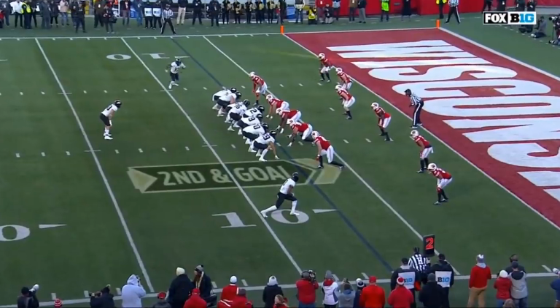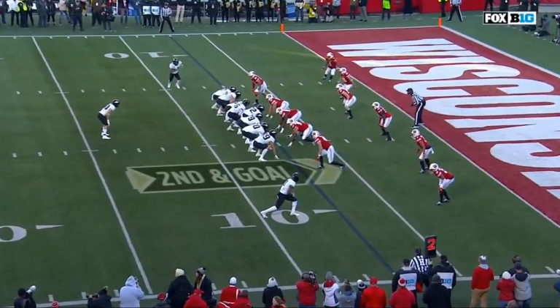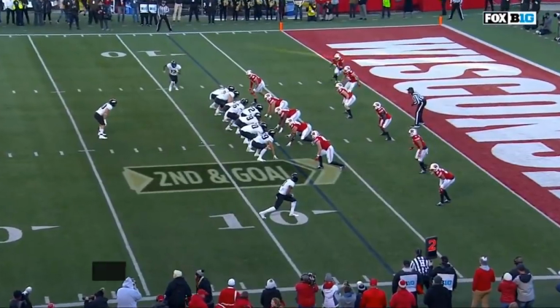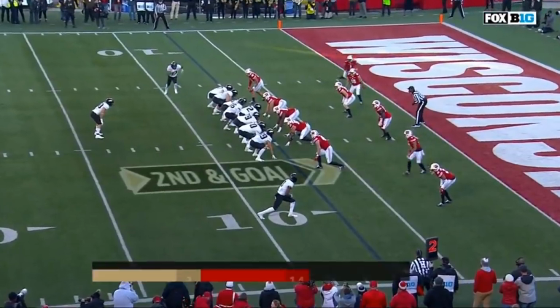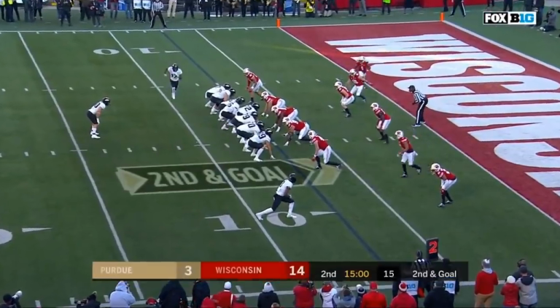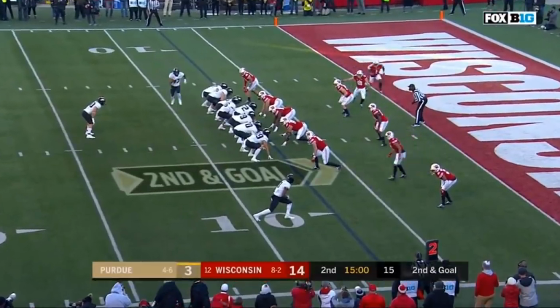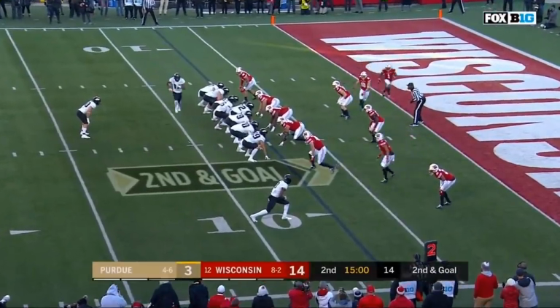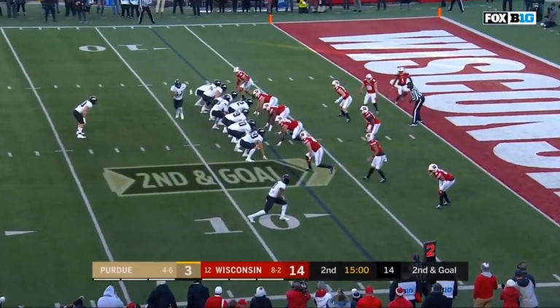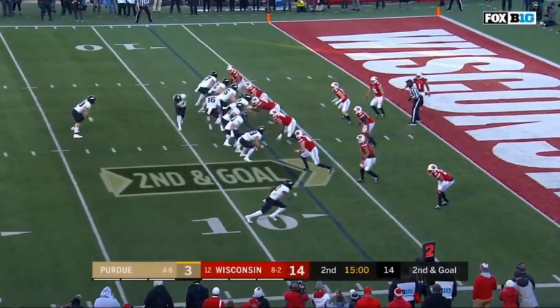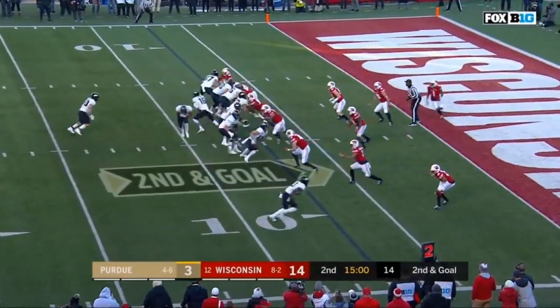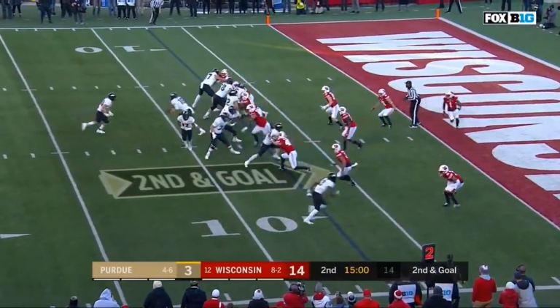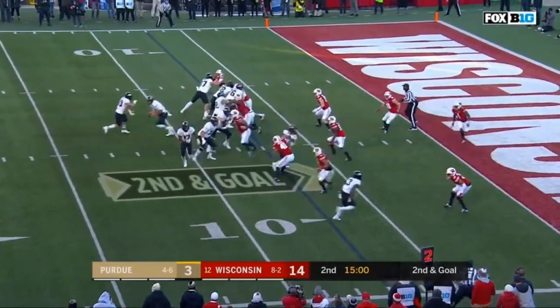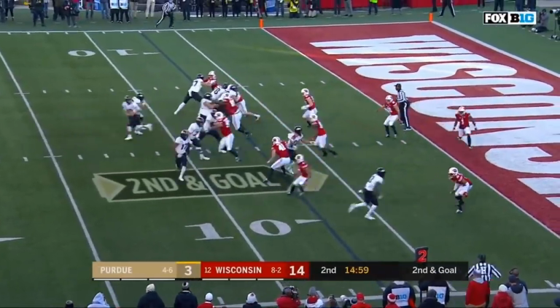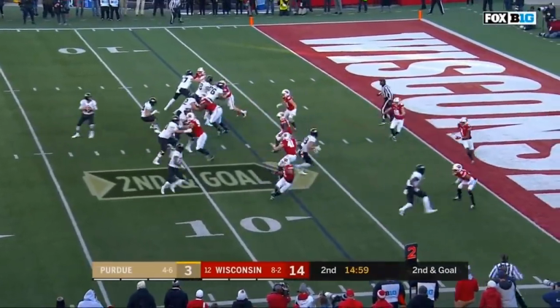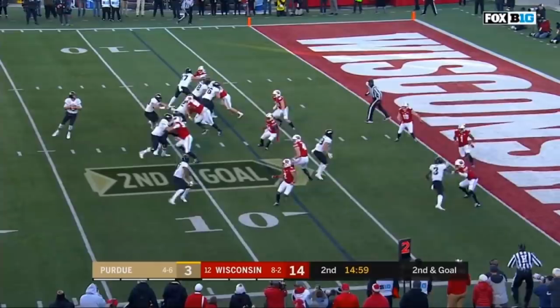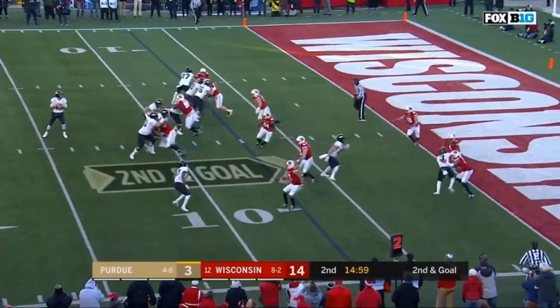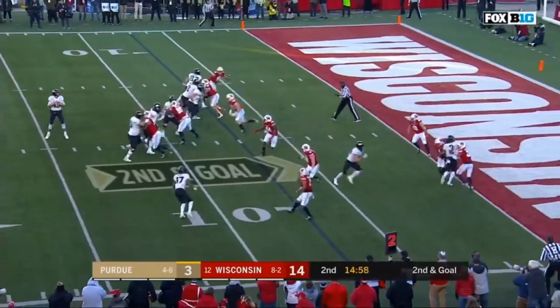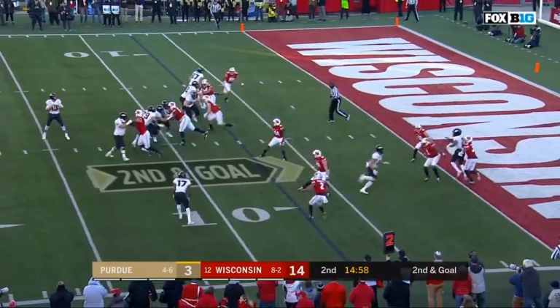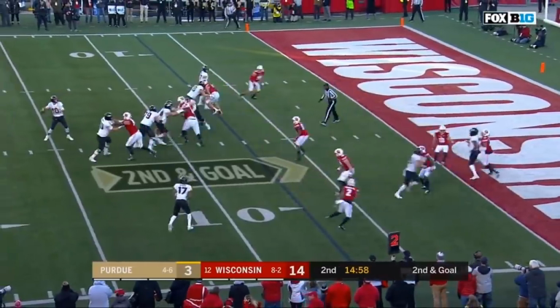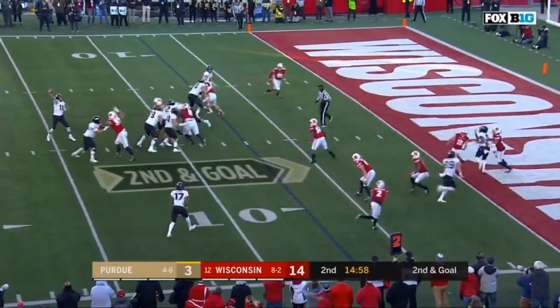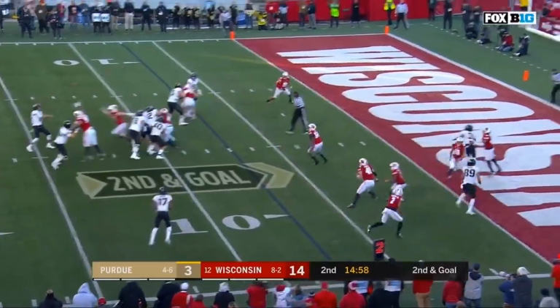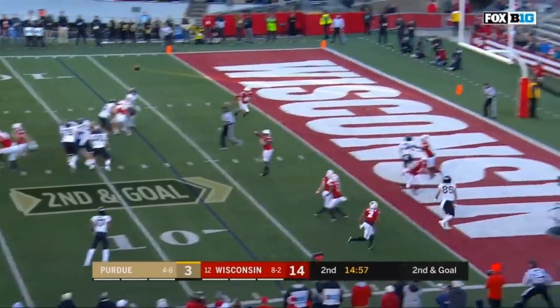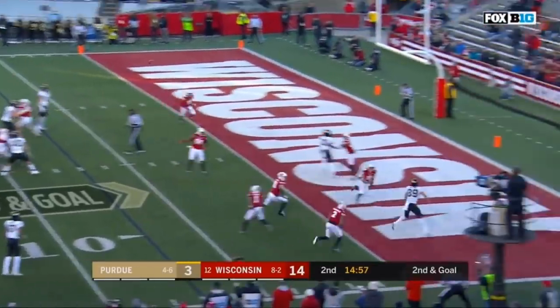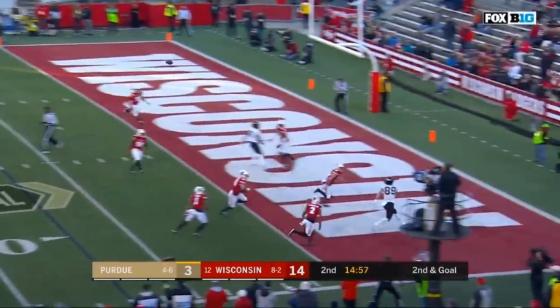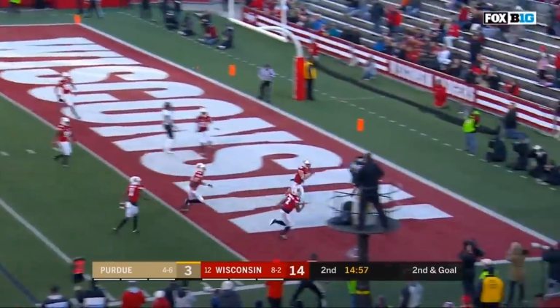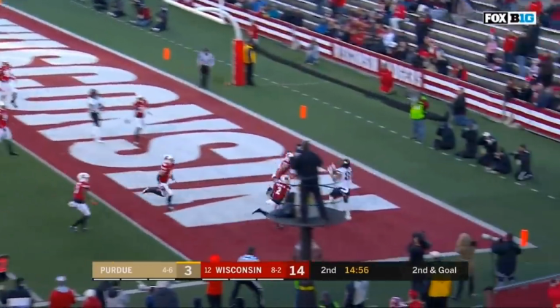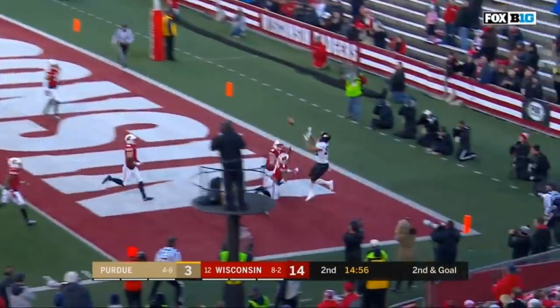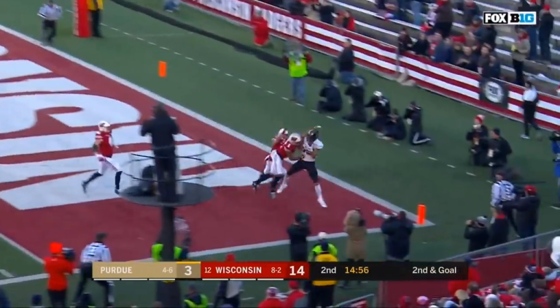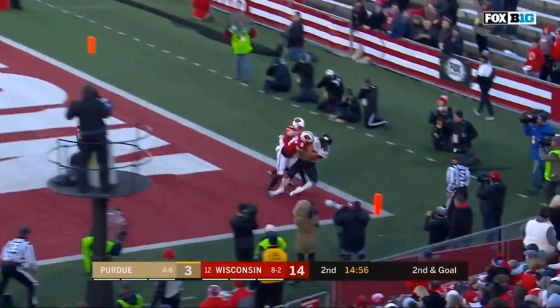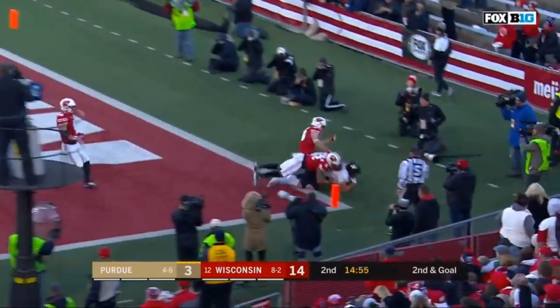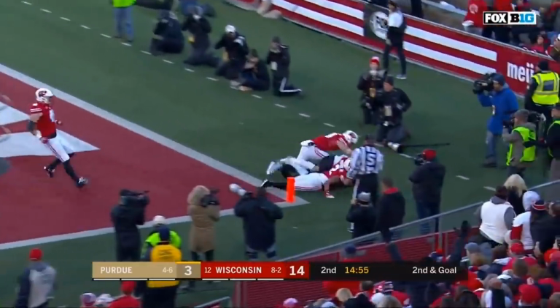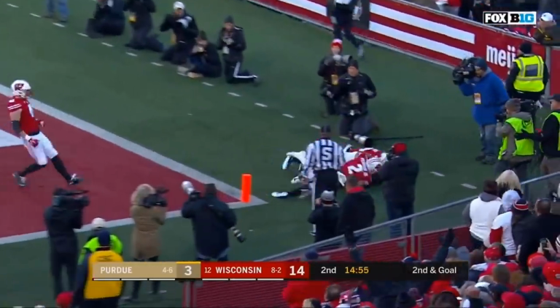Opening play of the second quarter. Second and goal. O'Connell — off the play fake — gives it and touchdown.